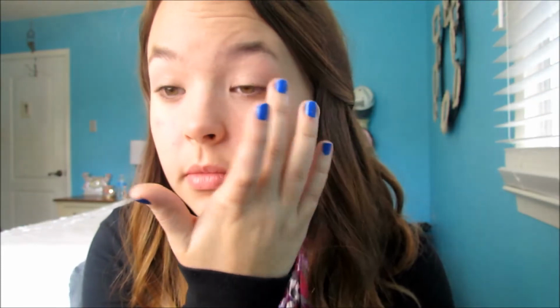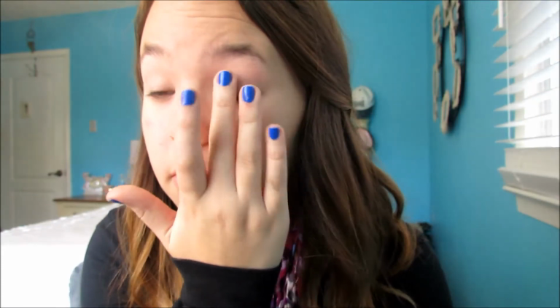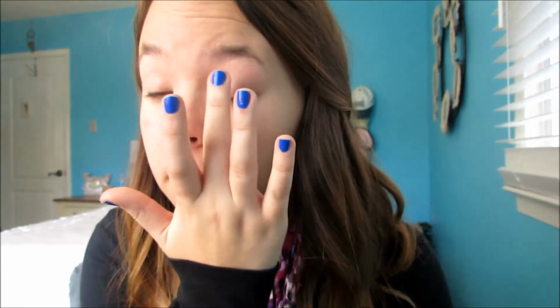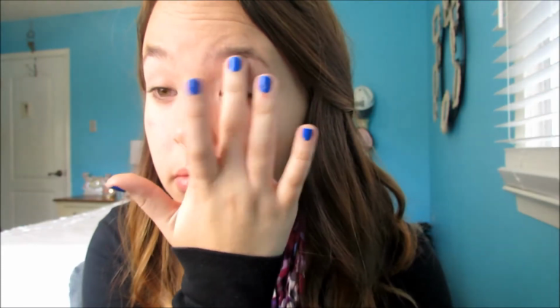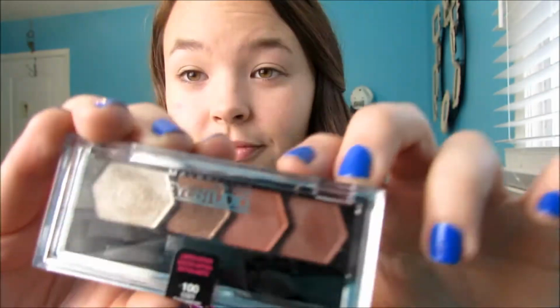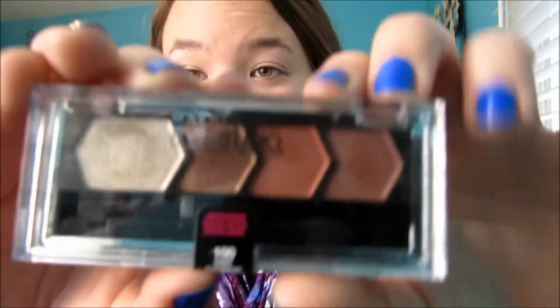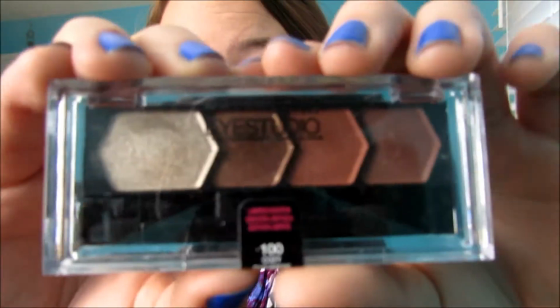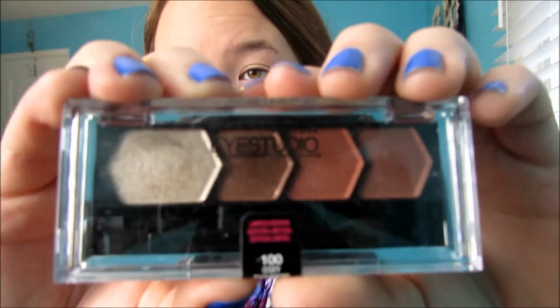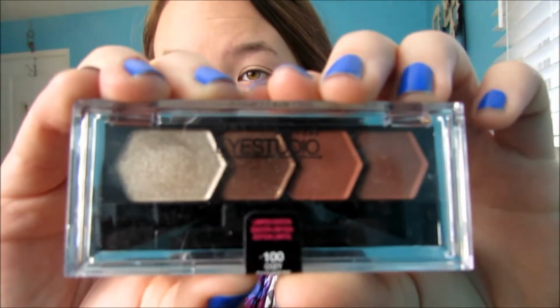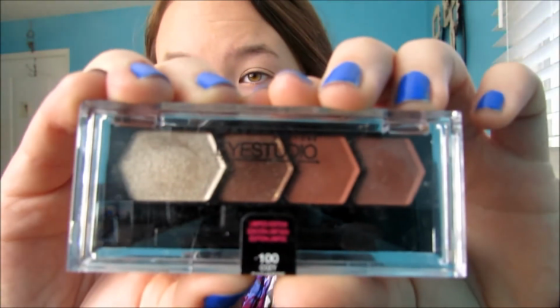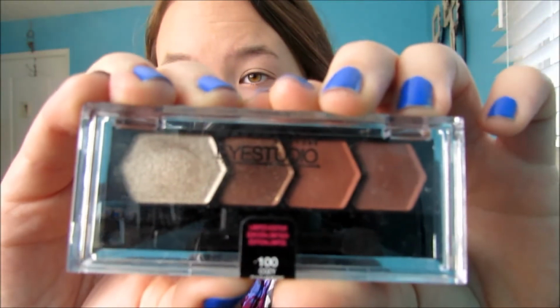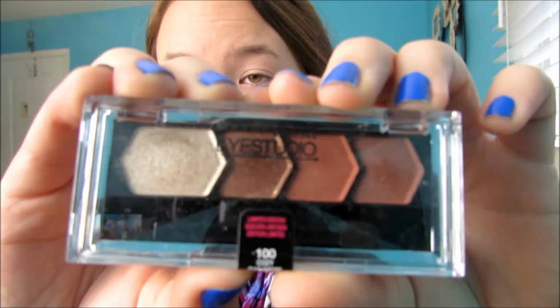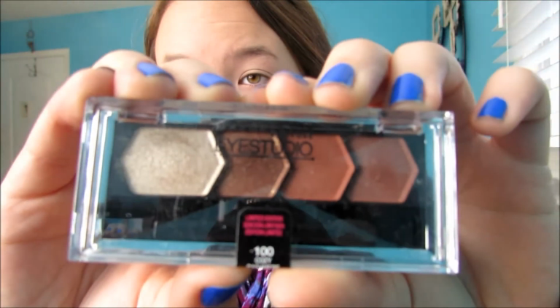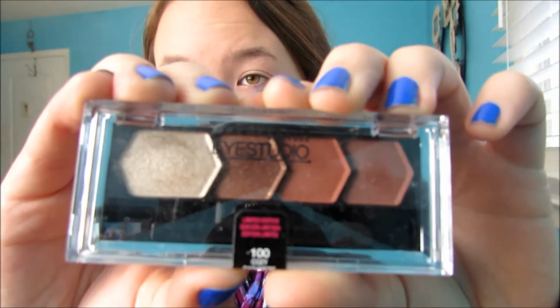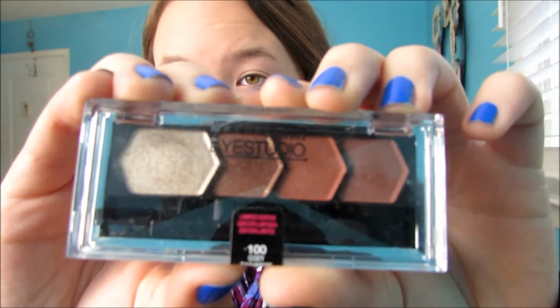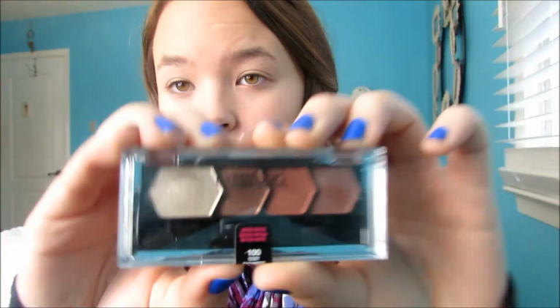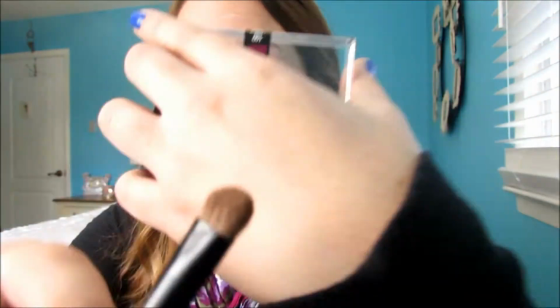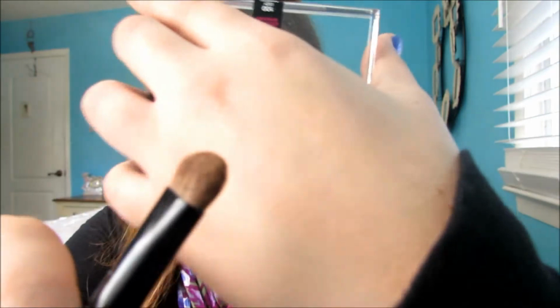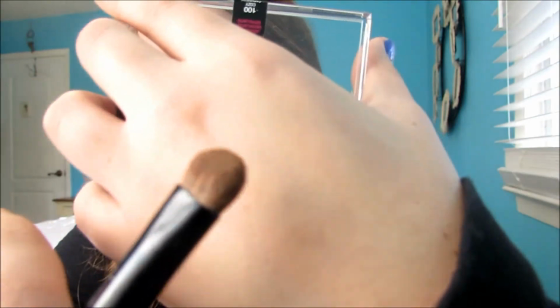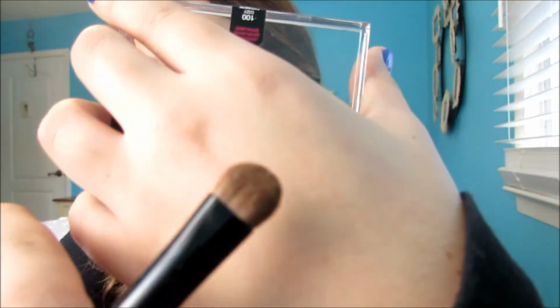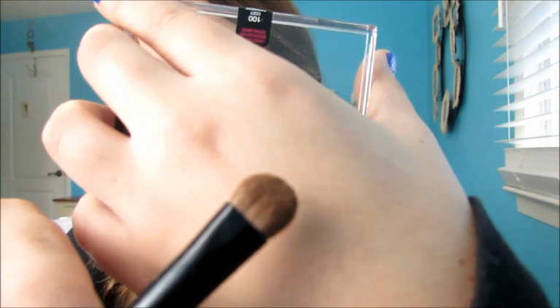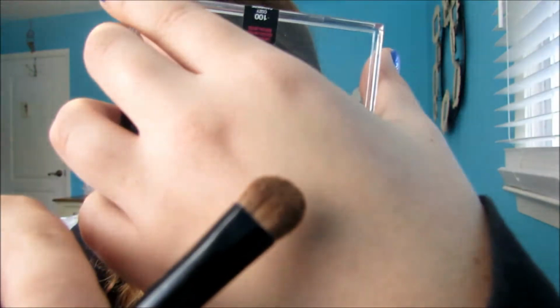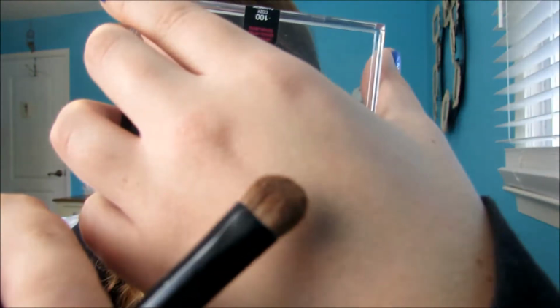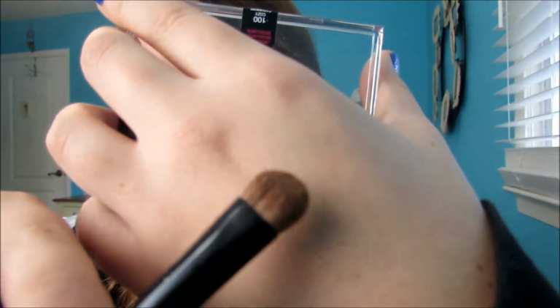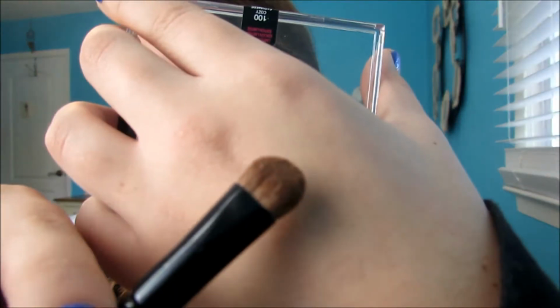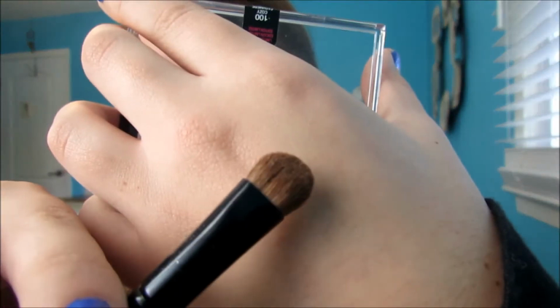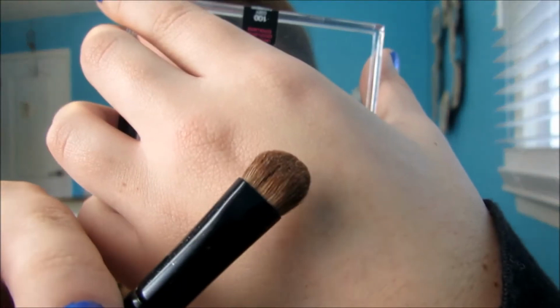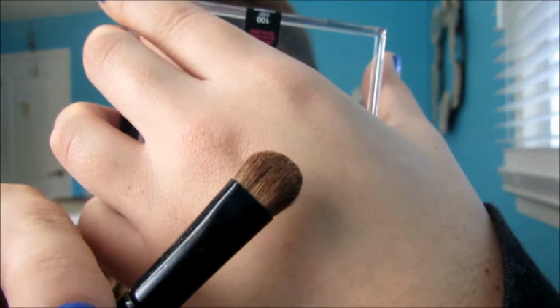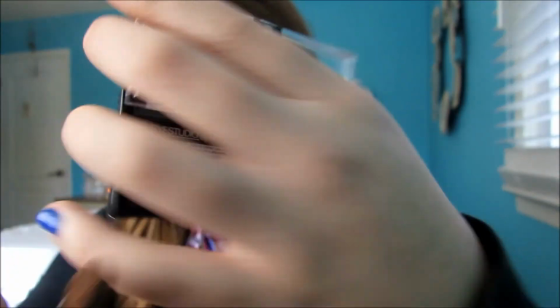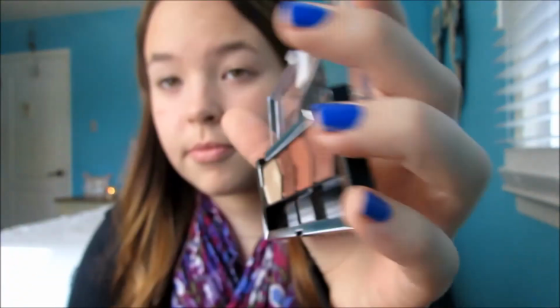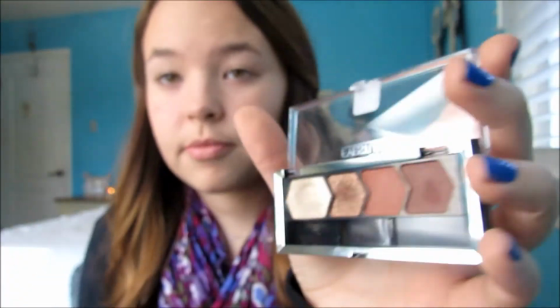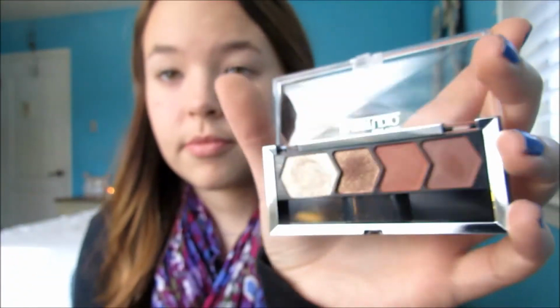Next, taking my iStudio Cozy Cashmere Quad, I'm going to be taking a flat brush and putting the lightest shade all over my lid.